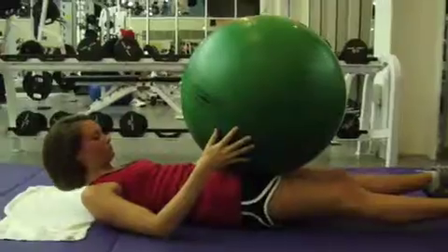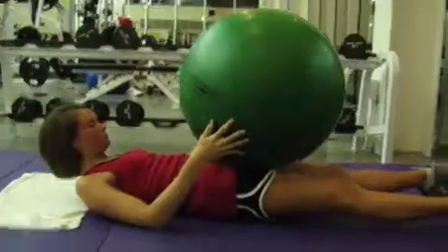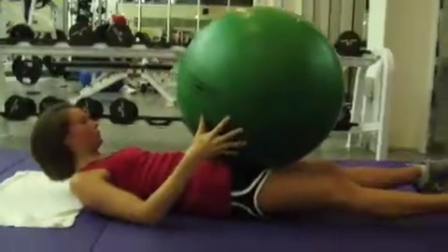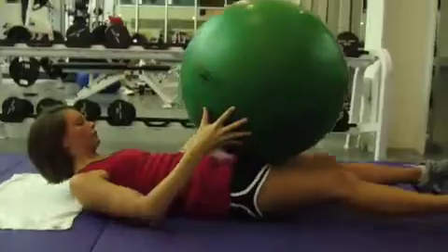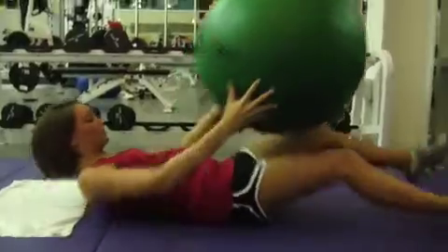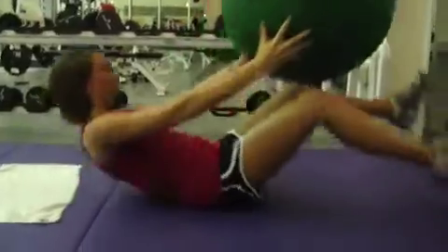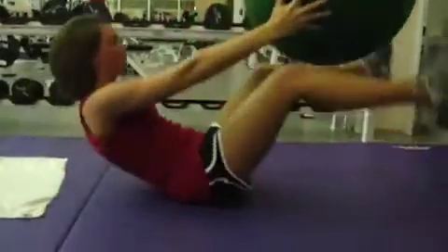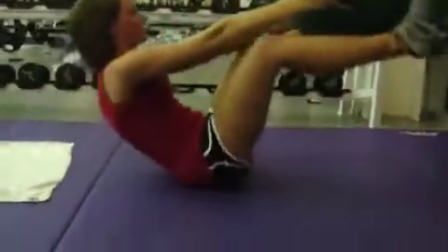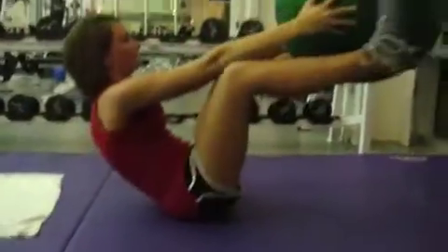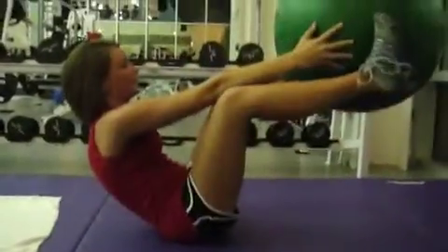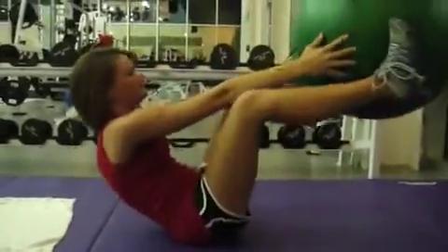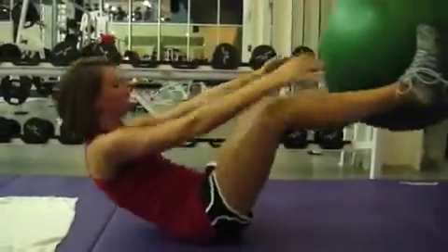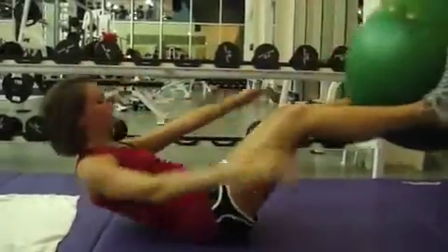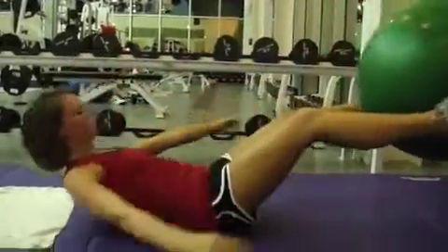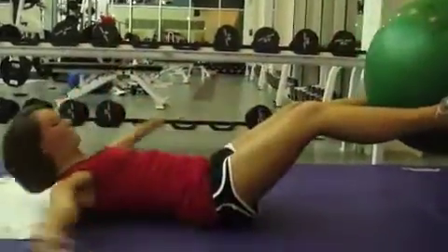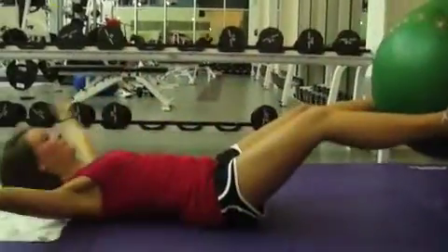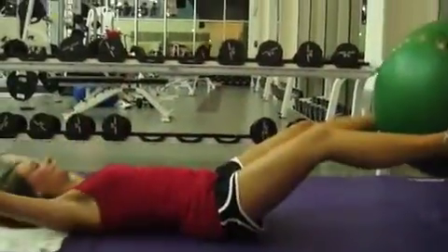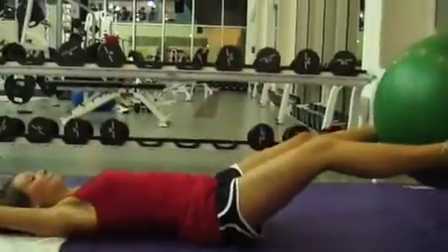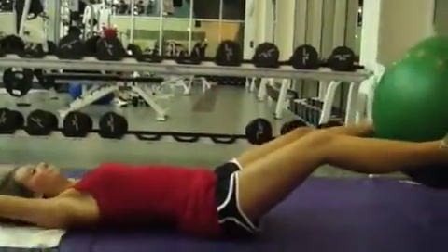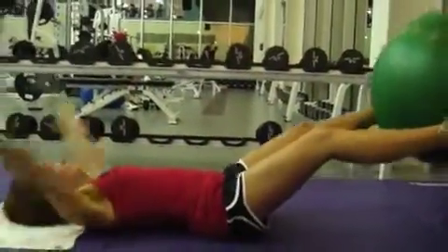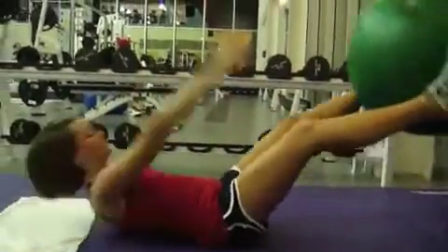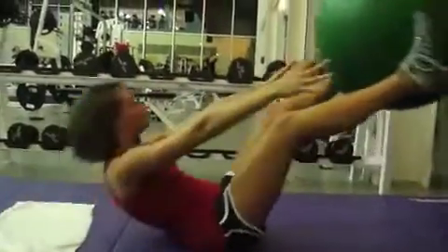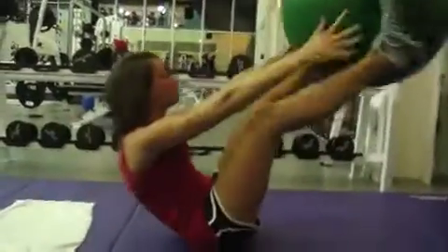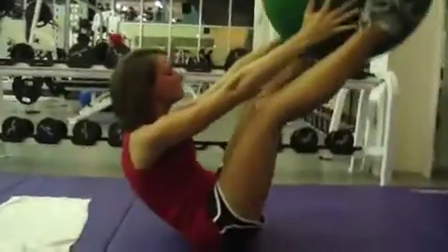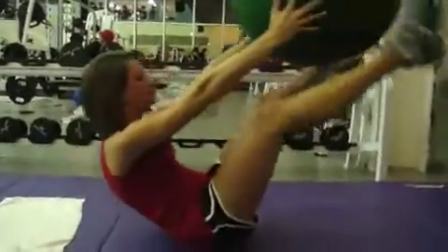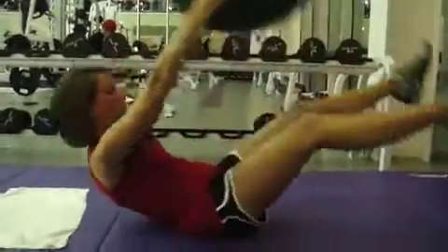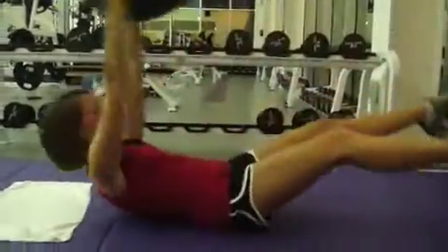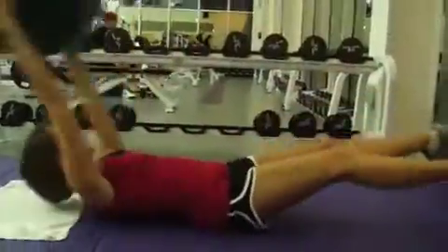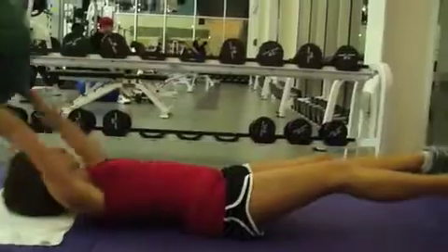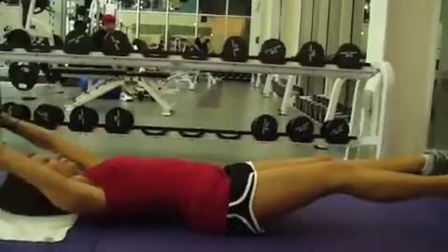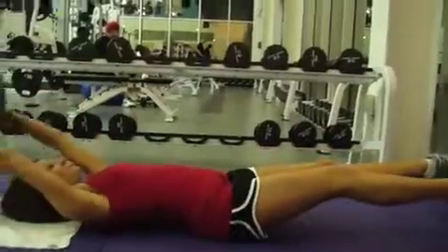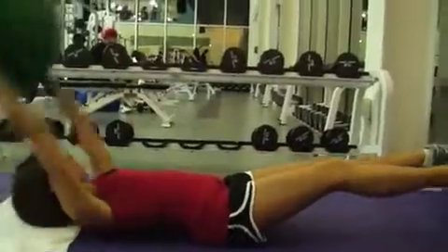This is the Jackknife Yoga Ball Crunch, which Megan Holloway is performing. This is exercise two of building a stronger you.